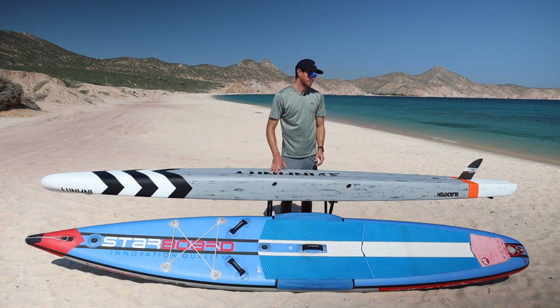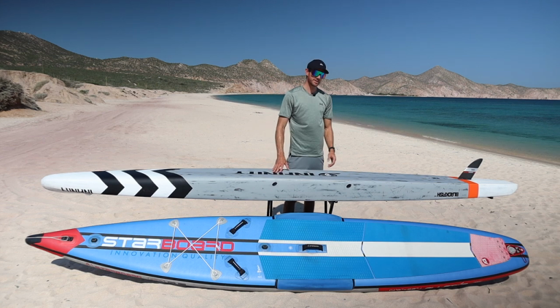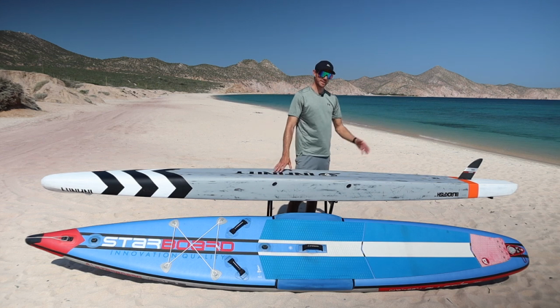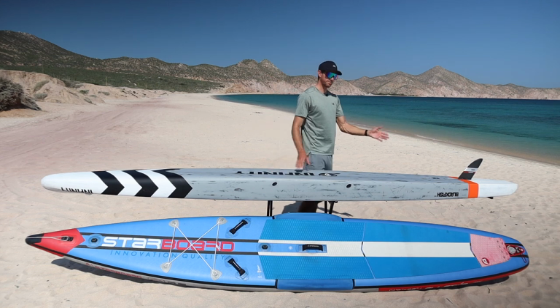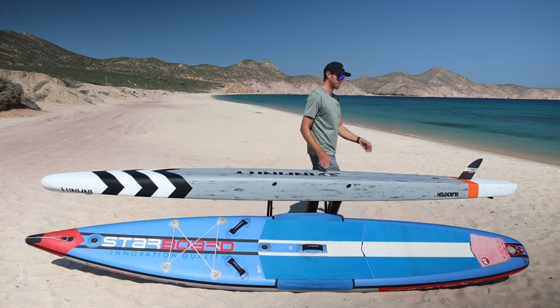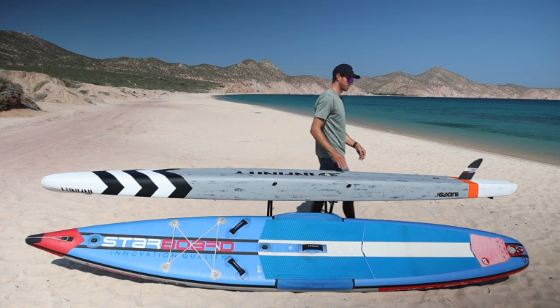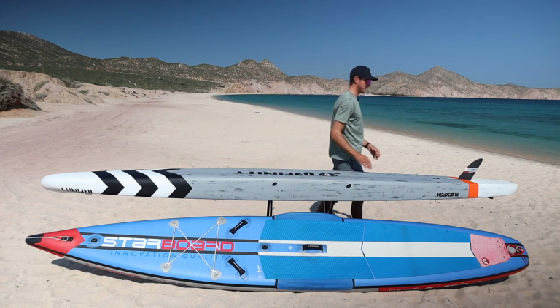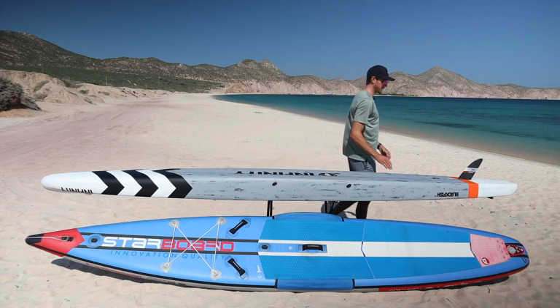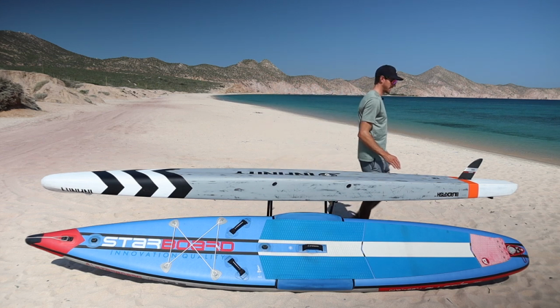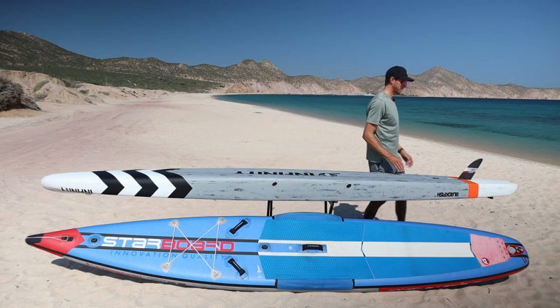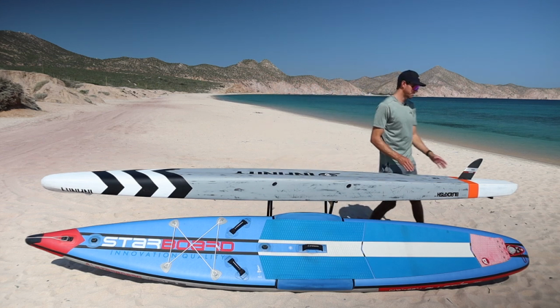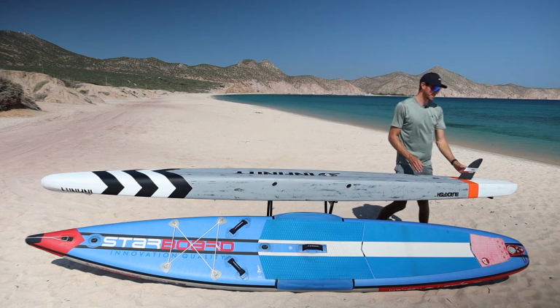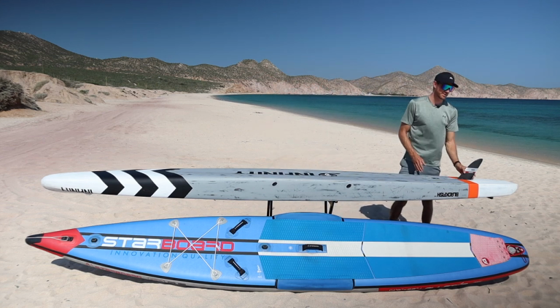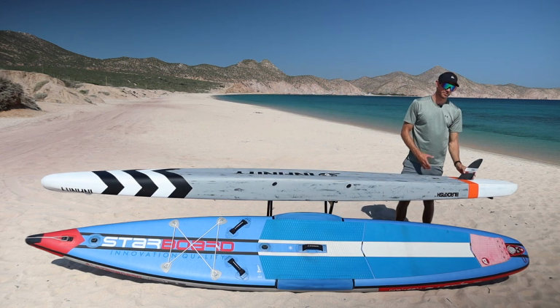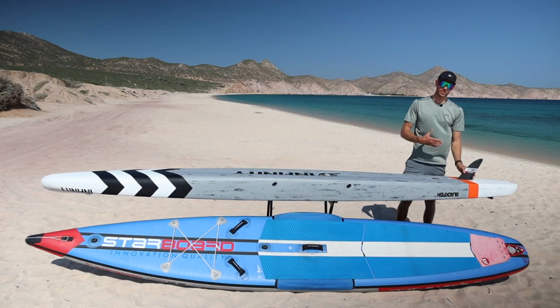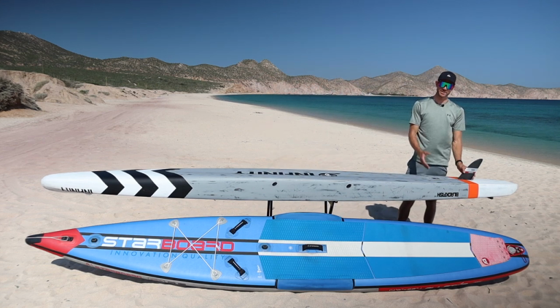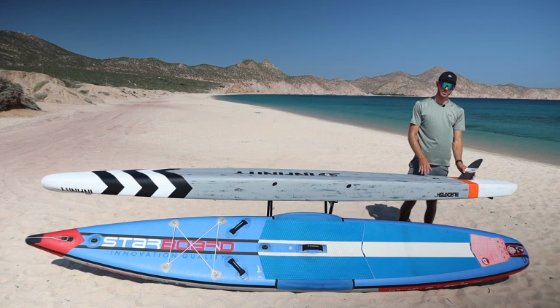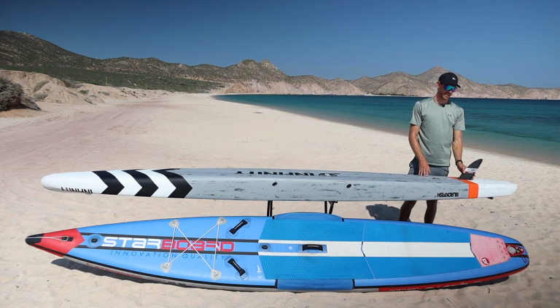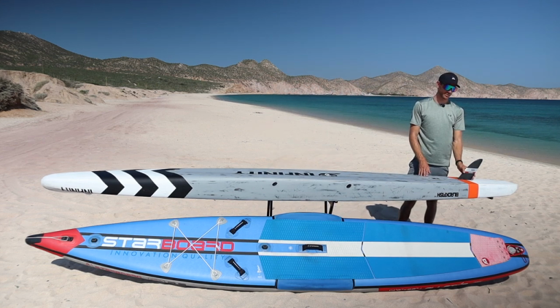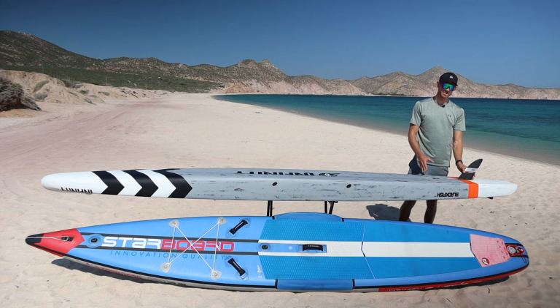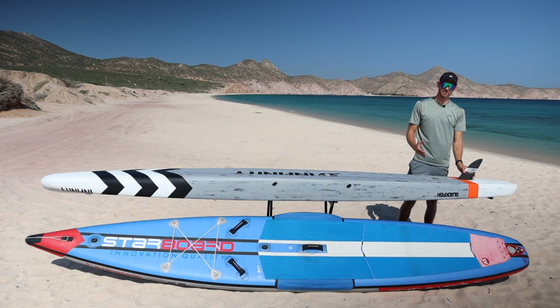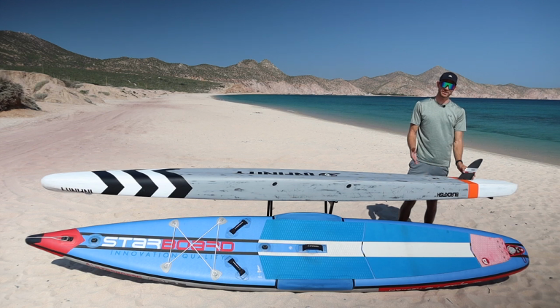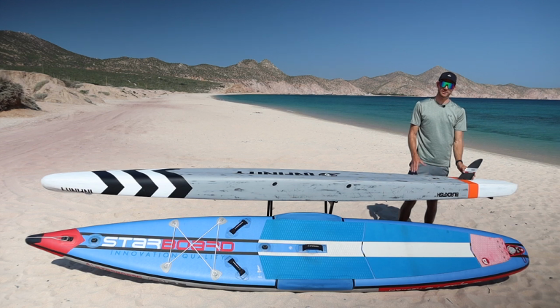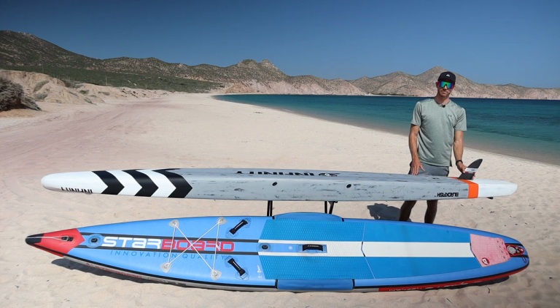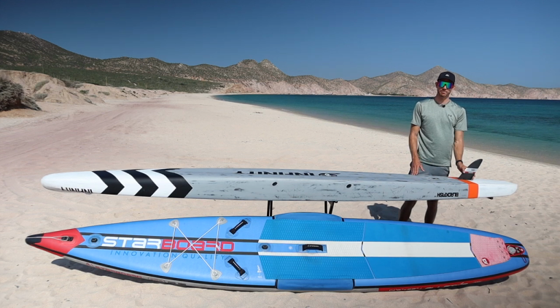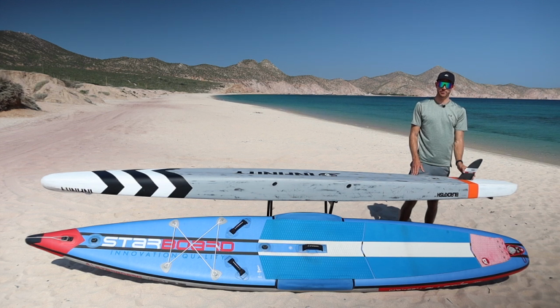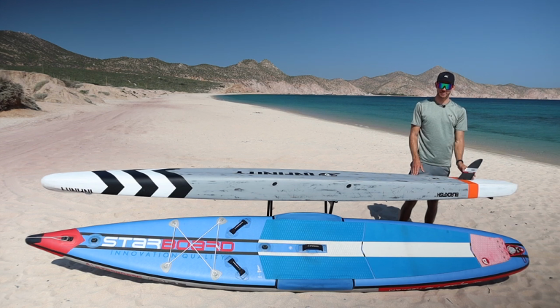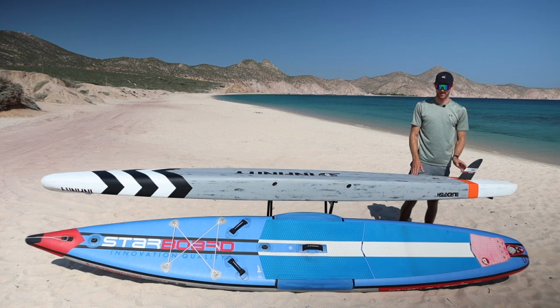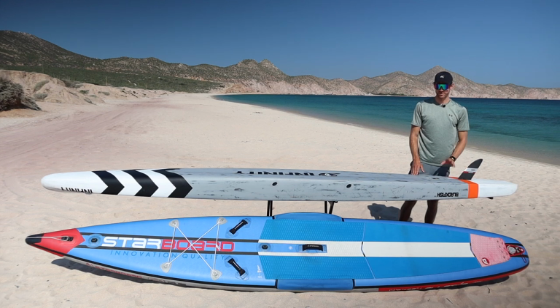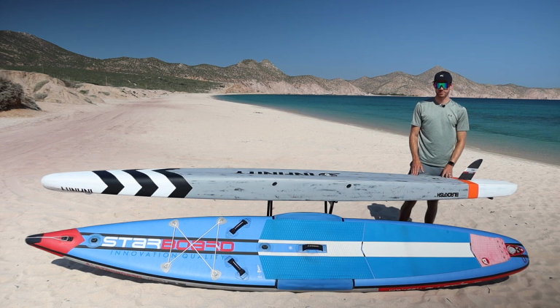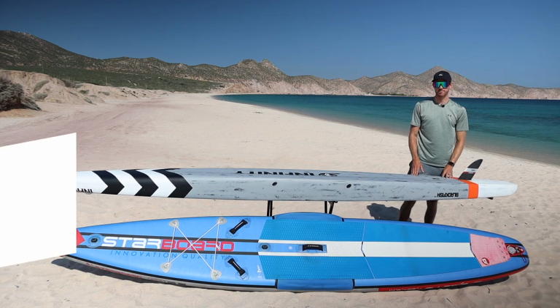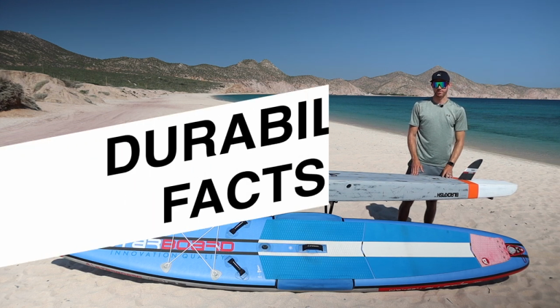At the tail of the hard race board, there's a fin box where you can attach whatever style of fin you prefer to paddle with.